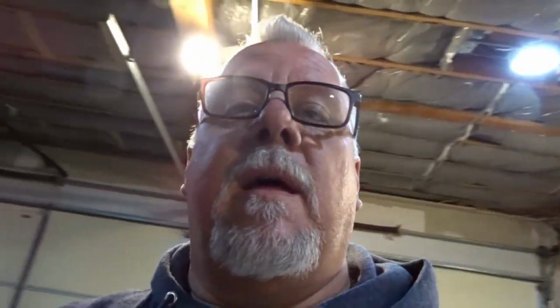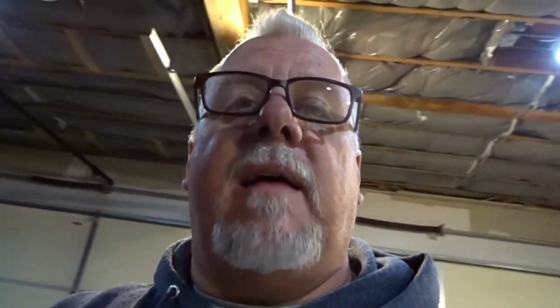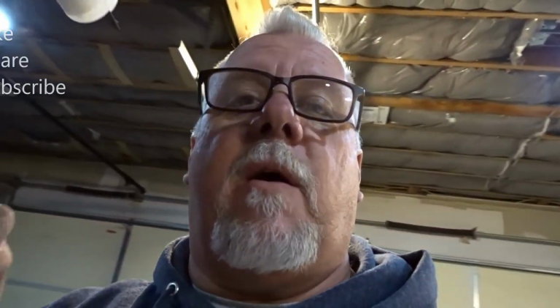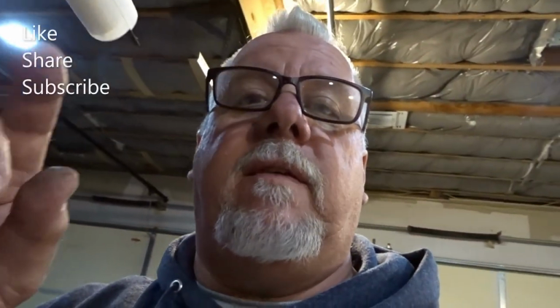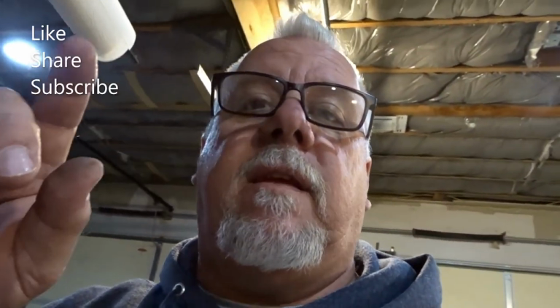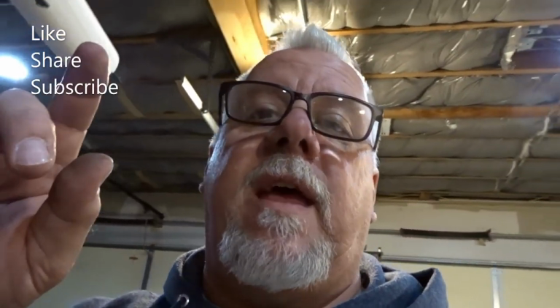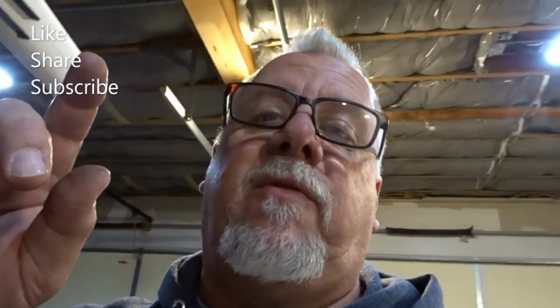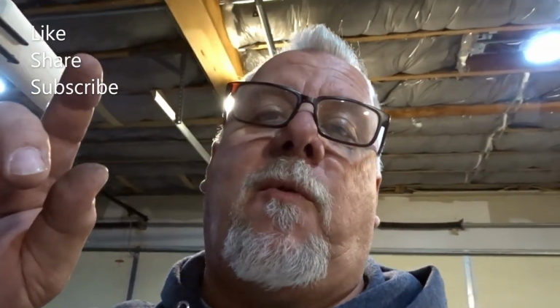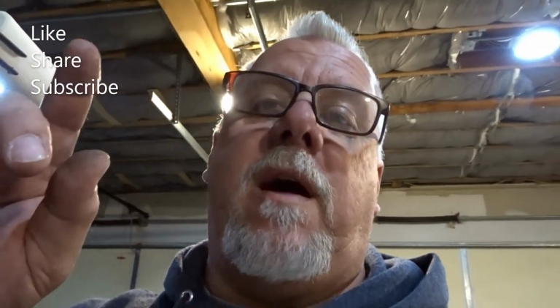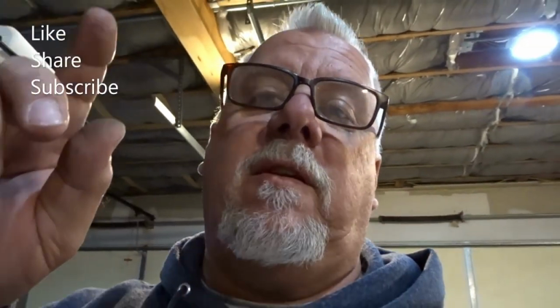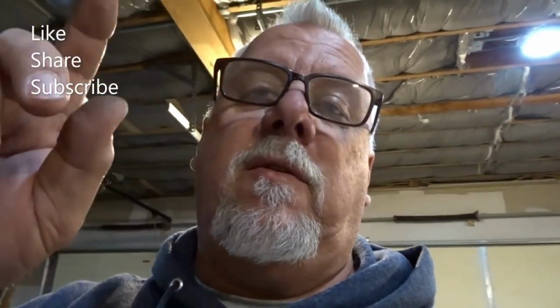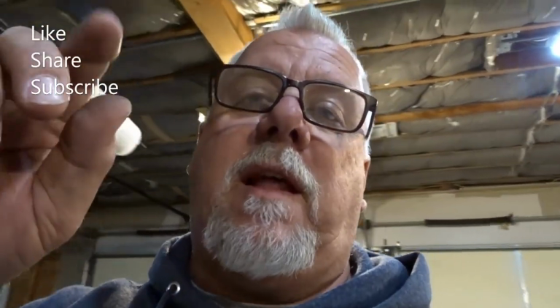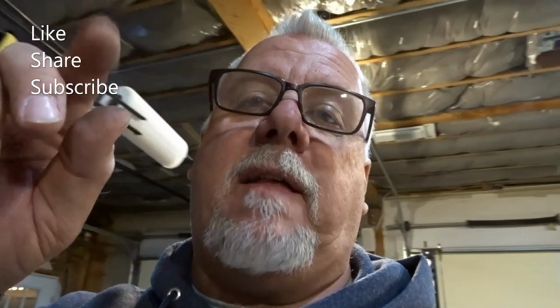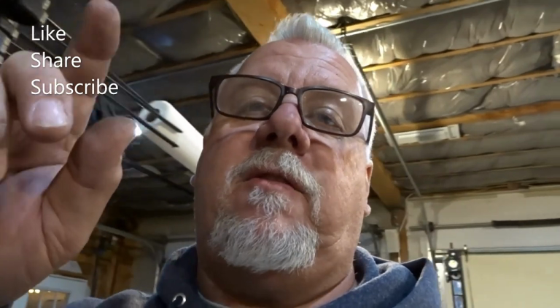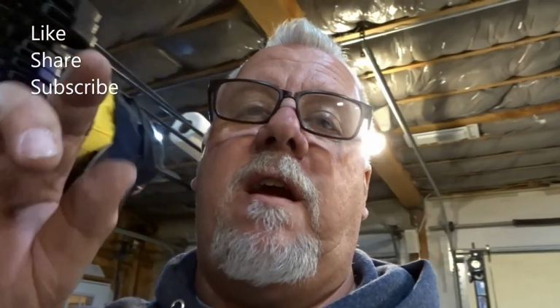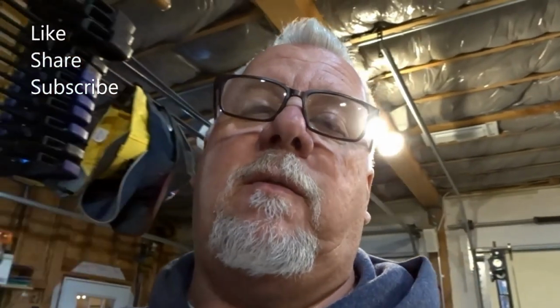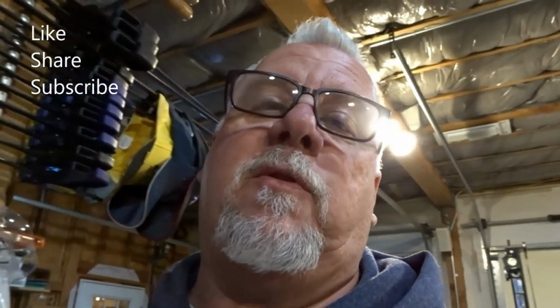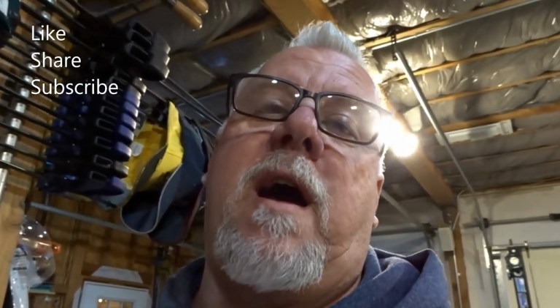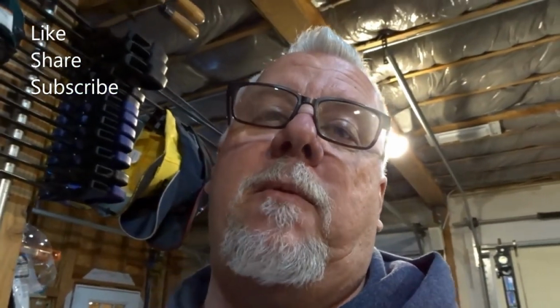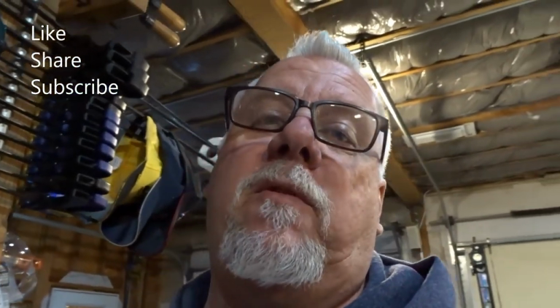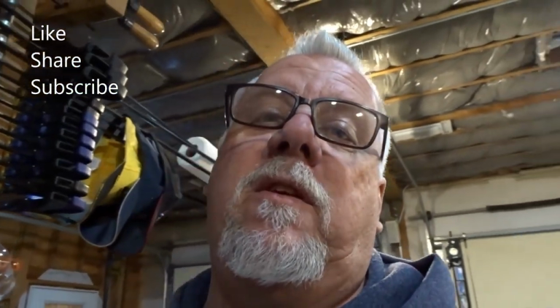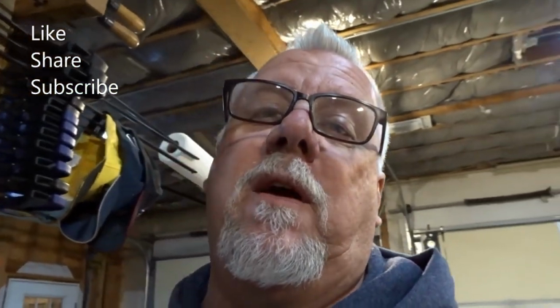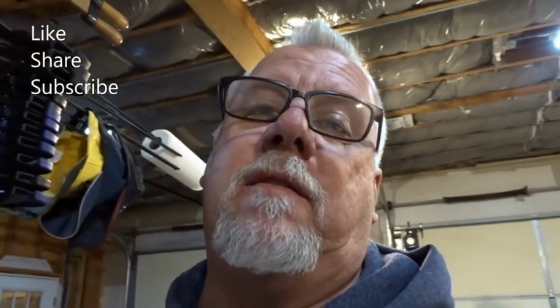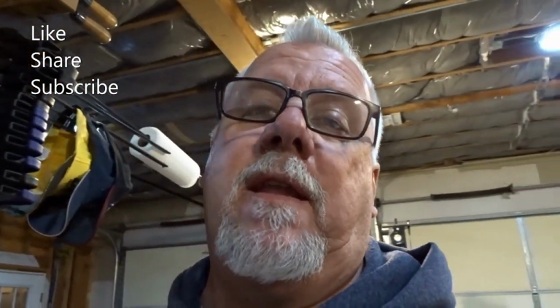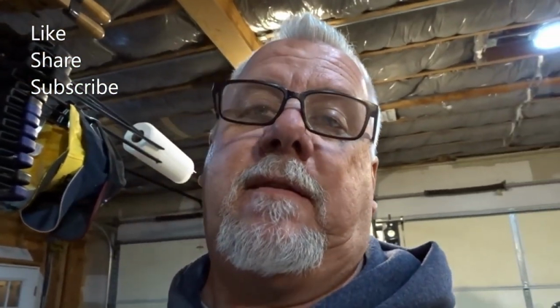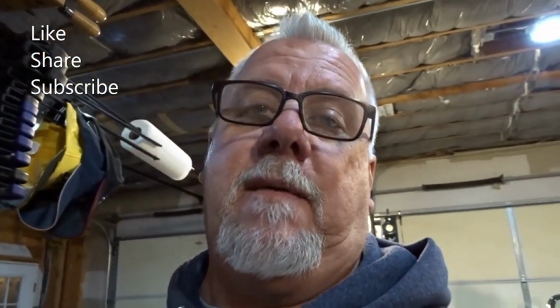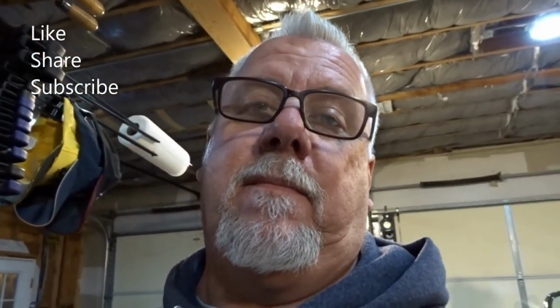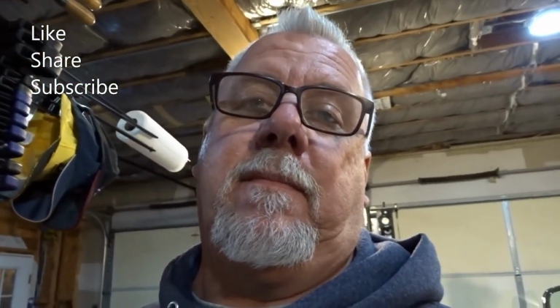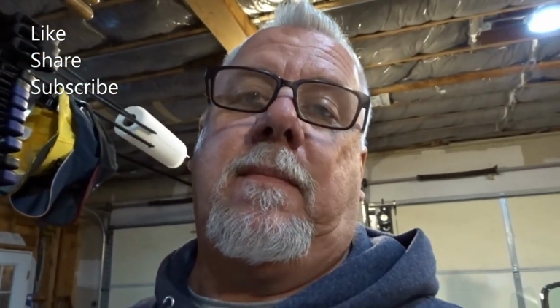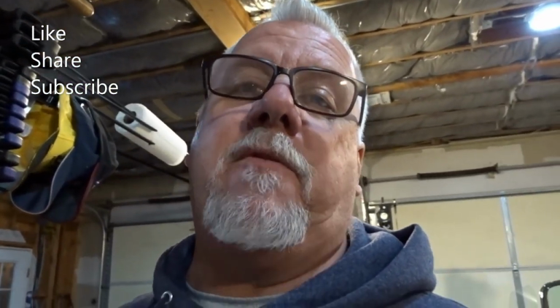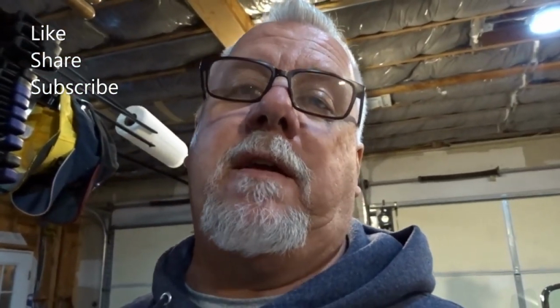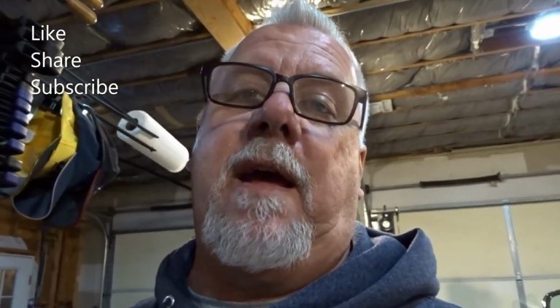As always, thanks for watching. Do the like, the share, the subscribe, and we'll see you guys all next time. Have a great day.